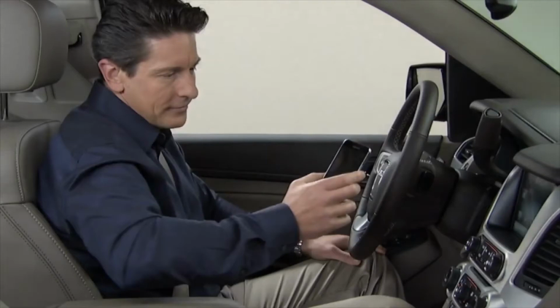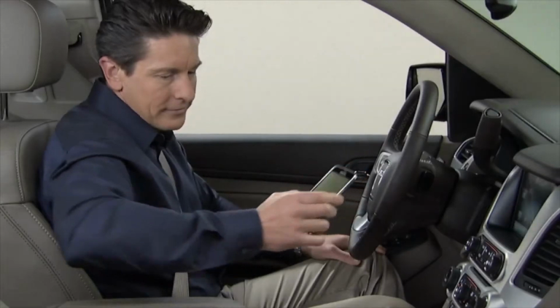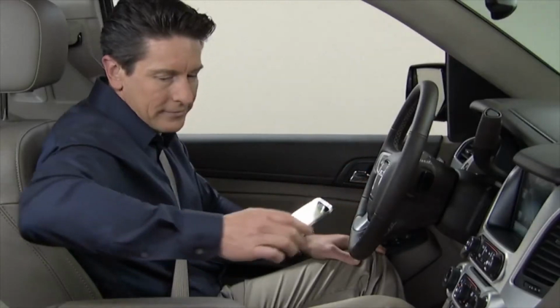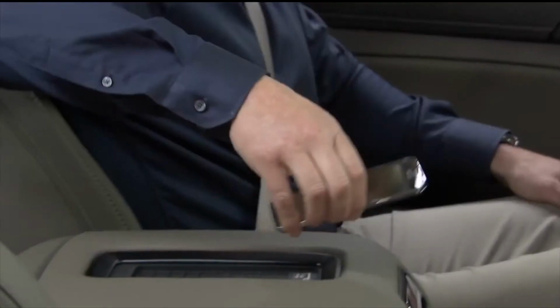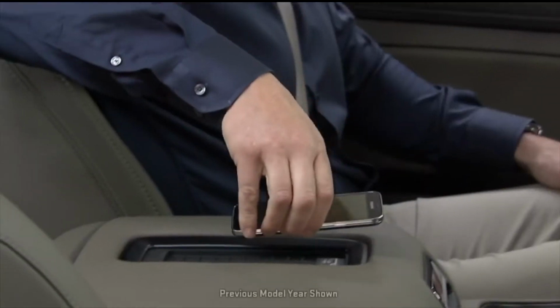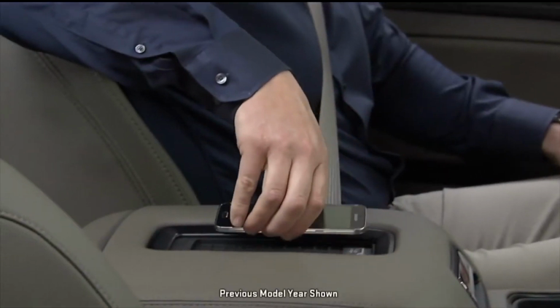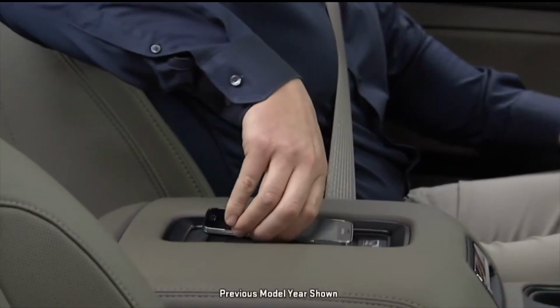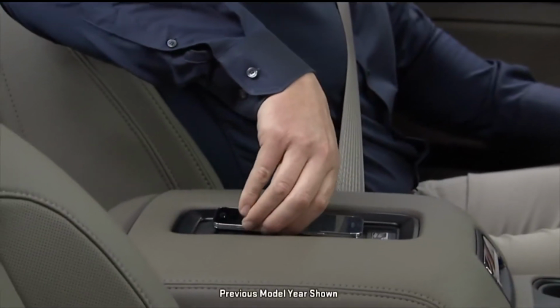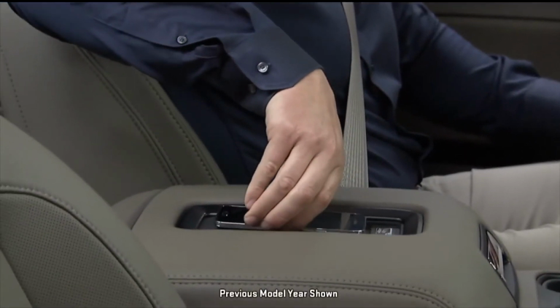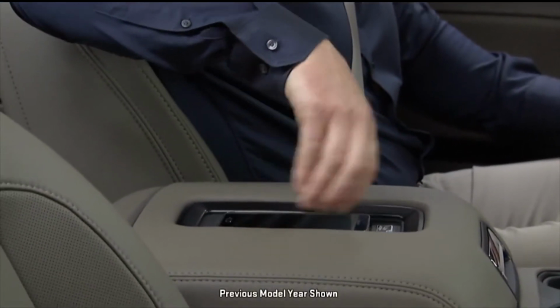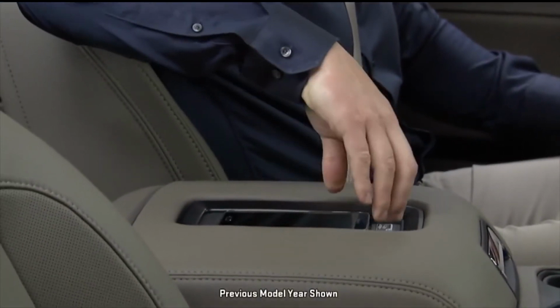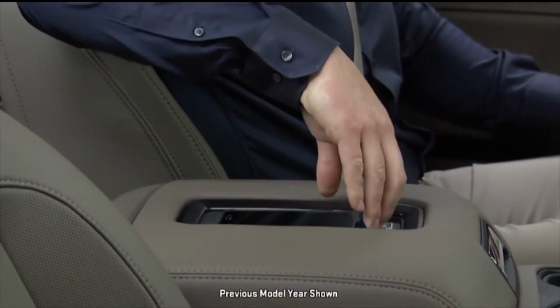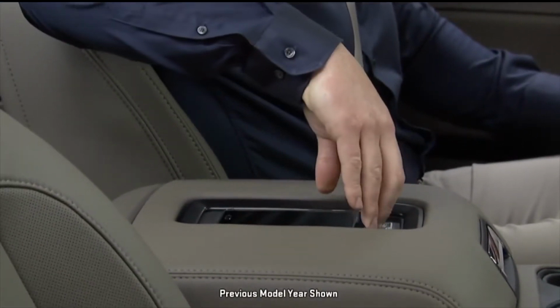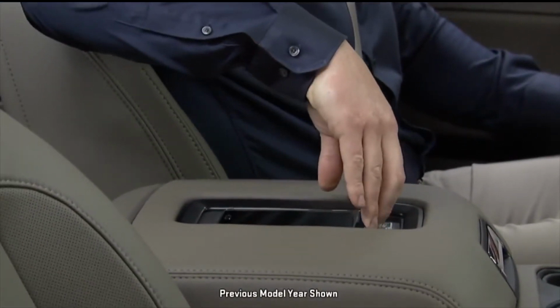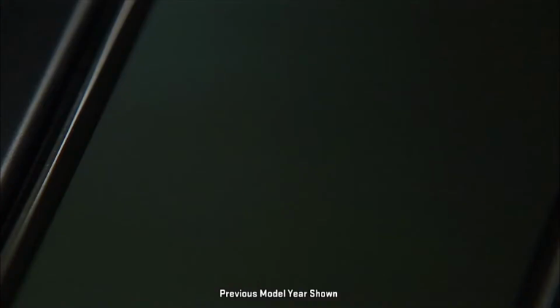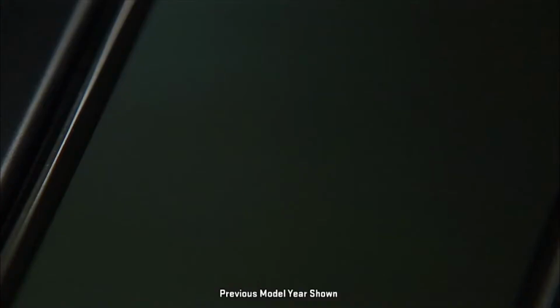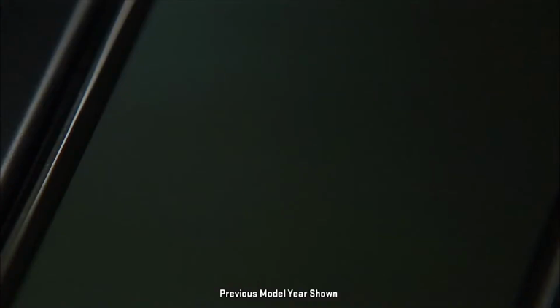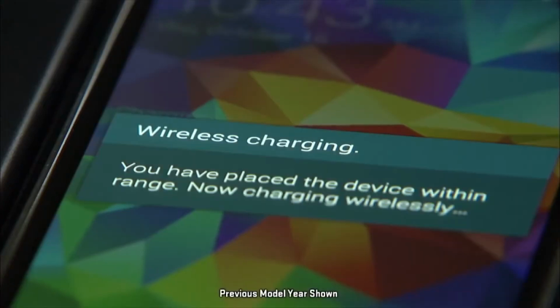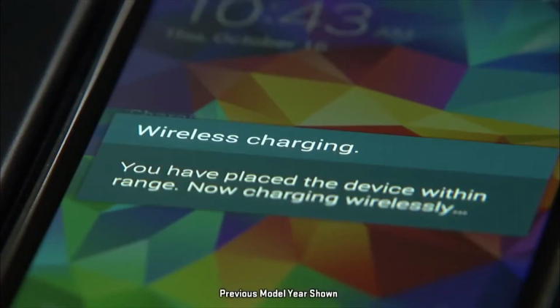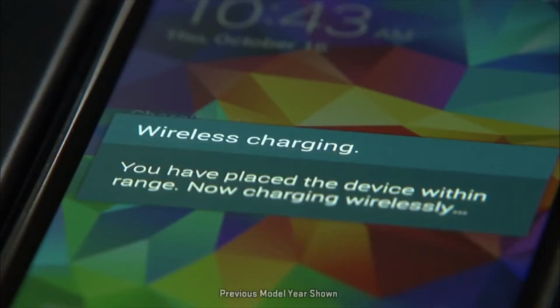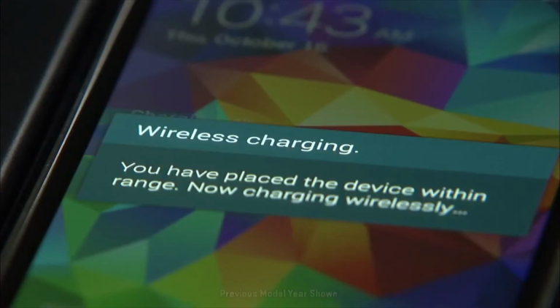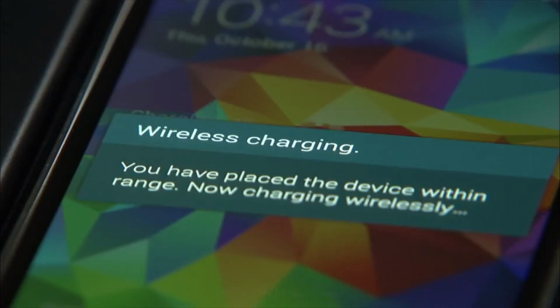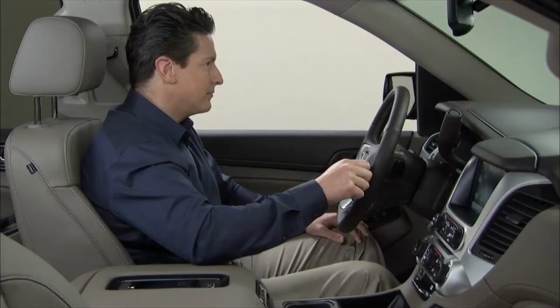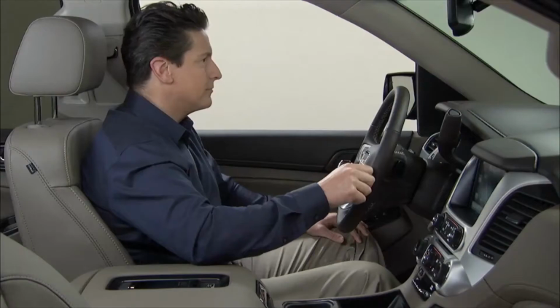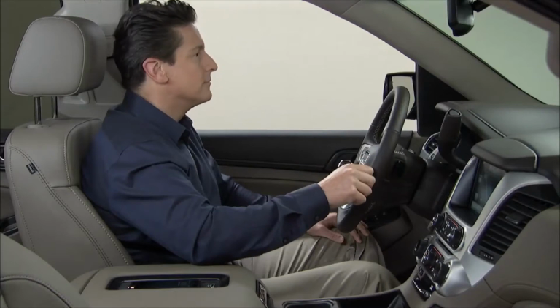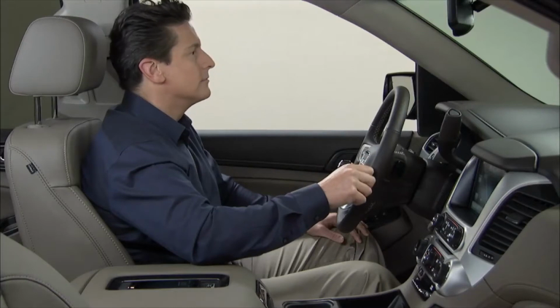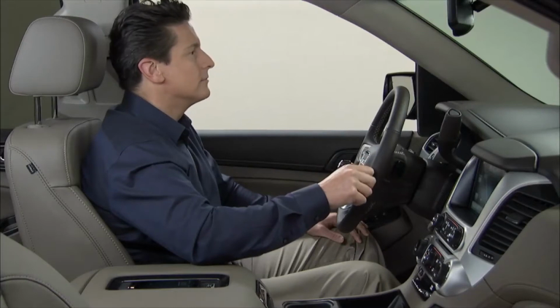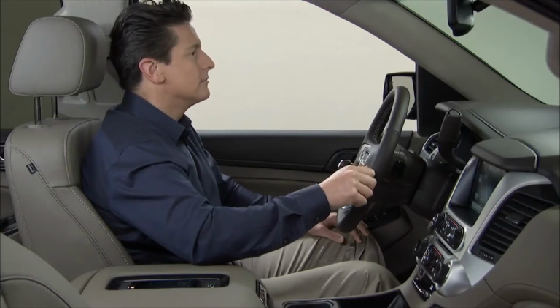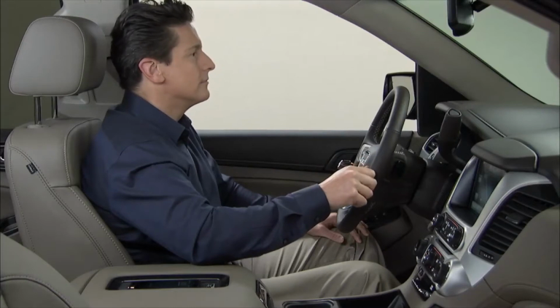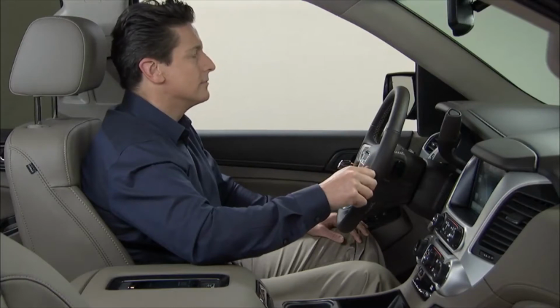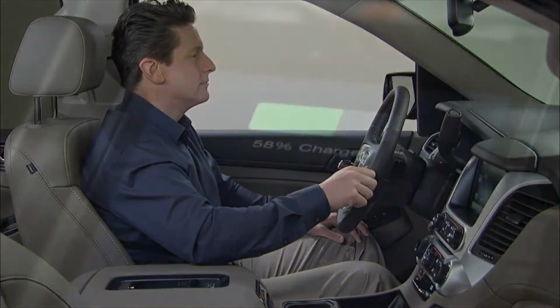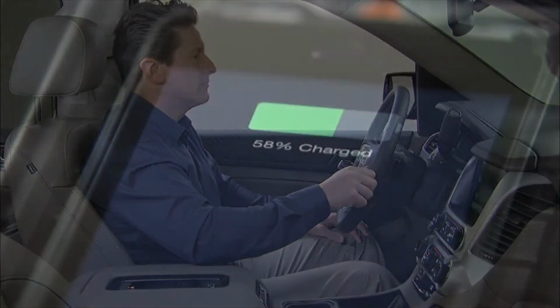Wireless charging has become a popular convenience feature, with GM being one of the first car companies to add wireless charging to a majority of their vehicles.